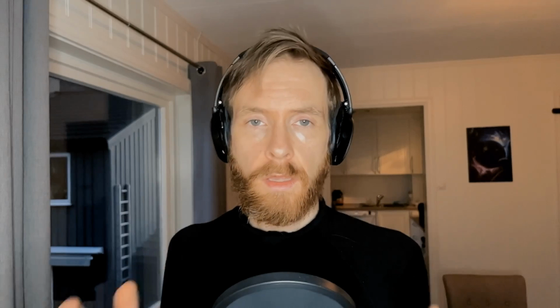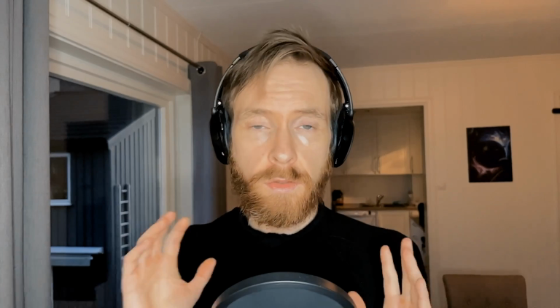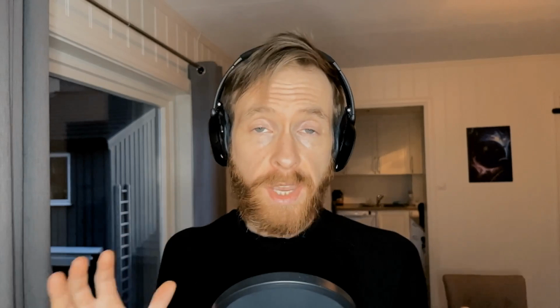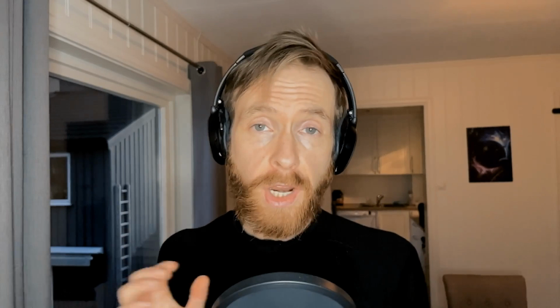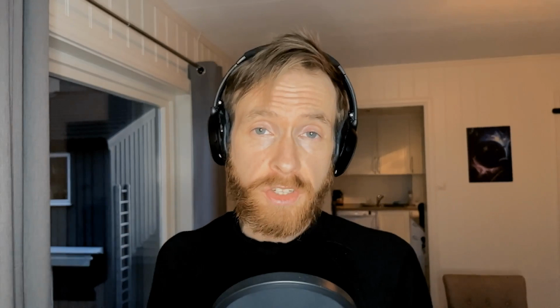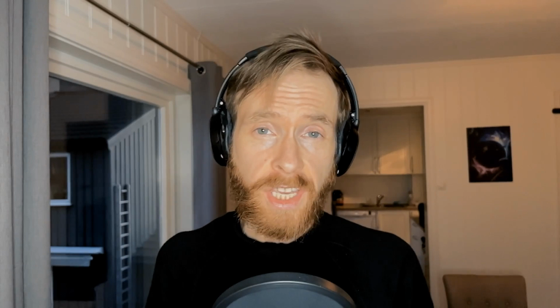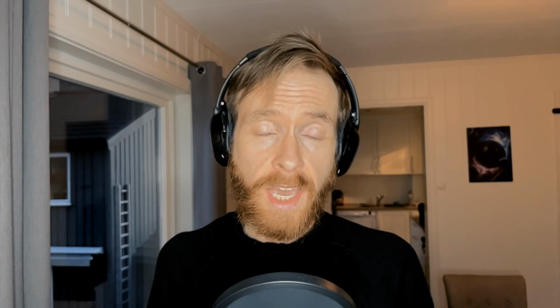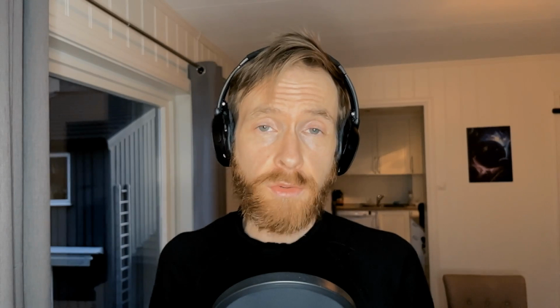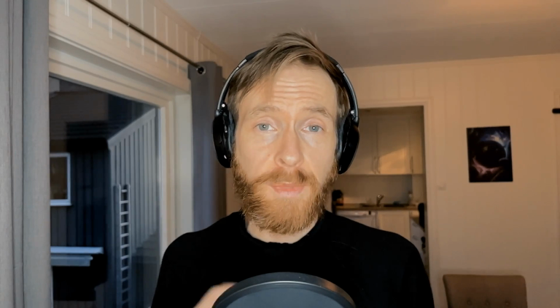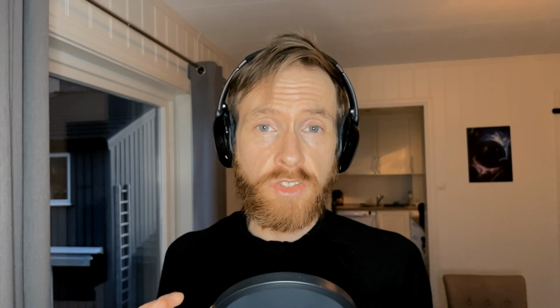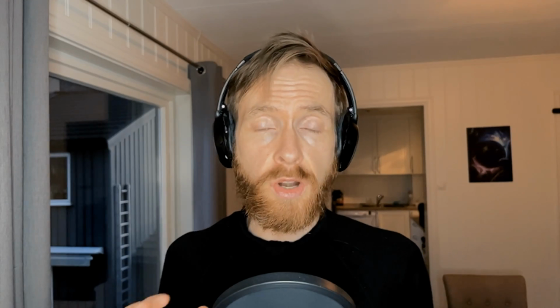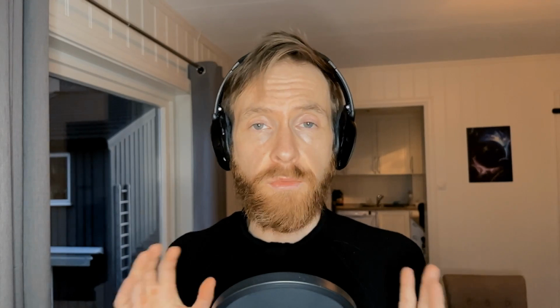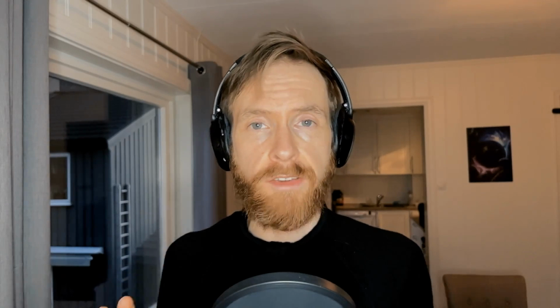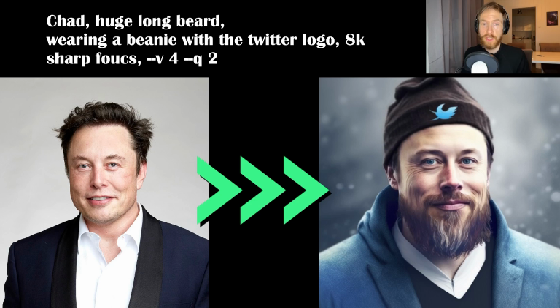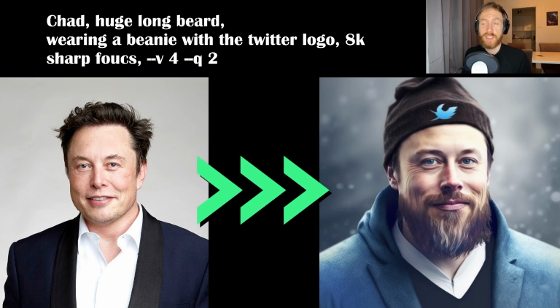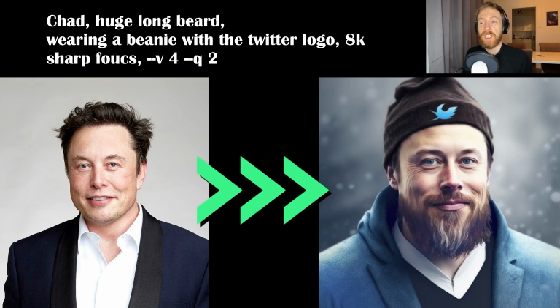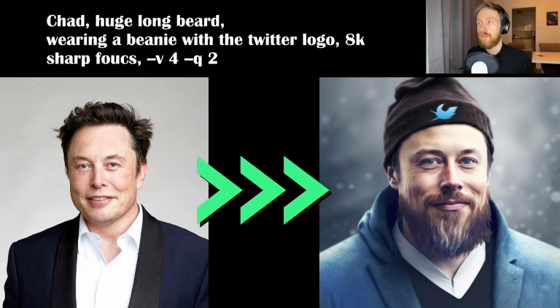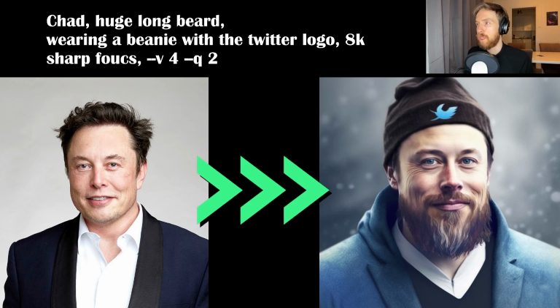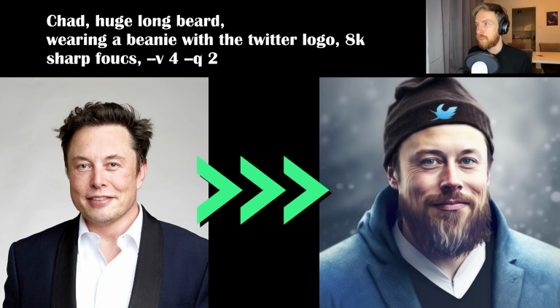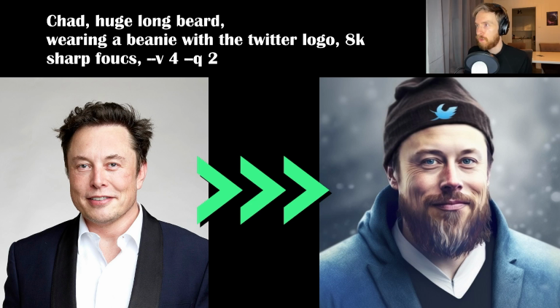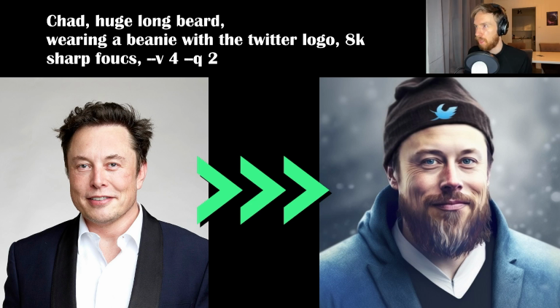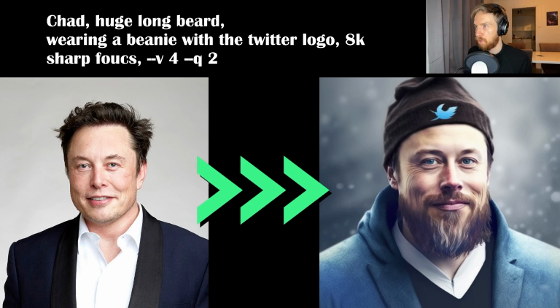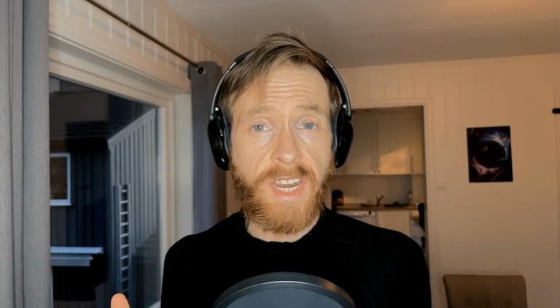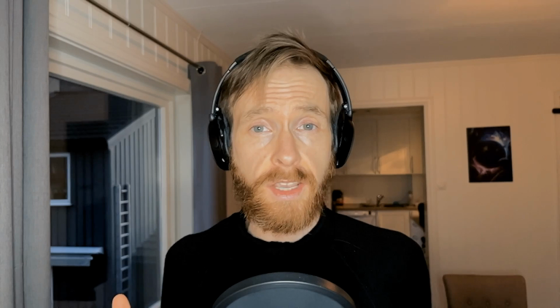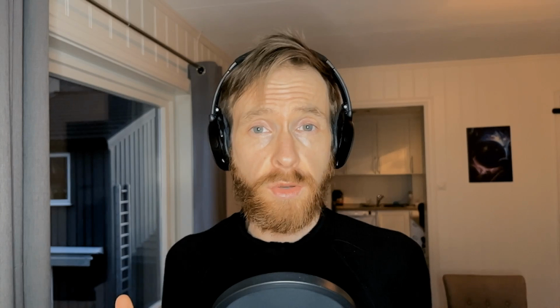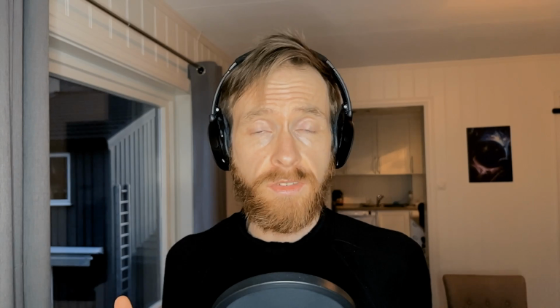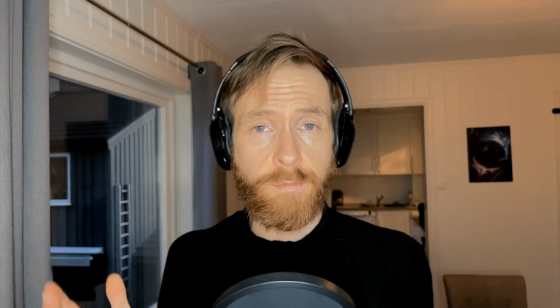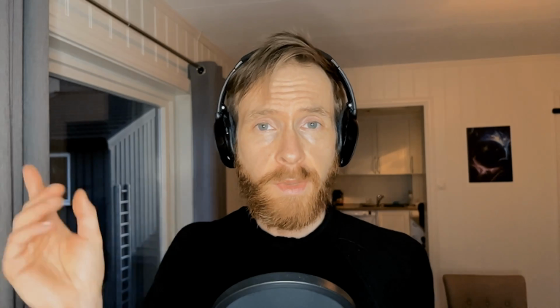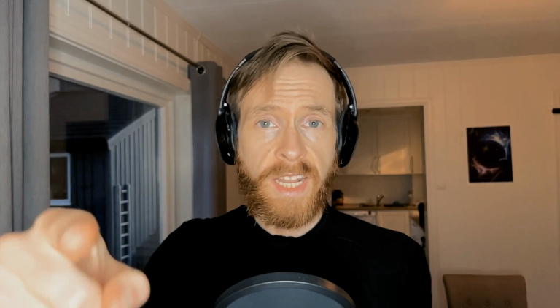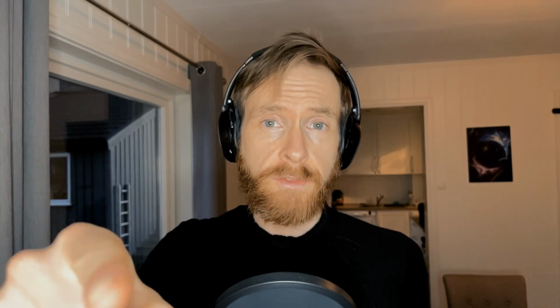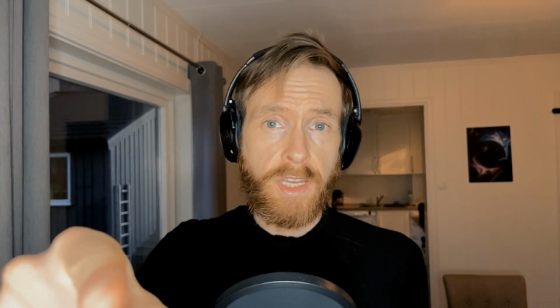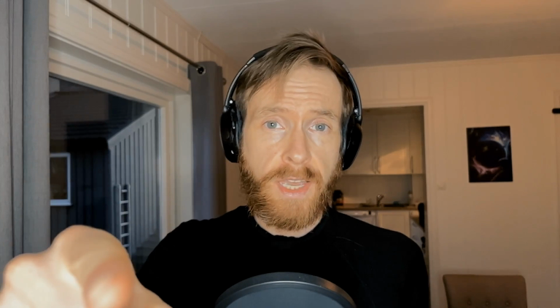Today we are checking out mid-journey v4 image to image. Is it any good? Let's find out.